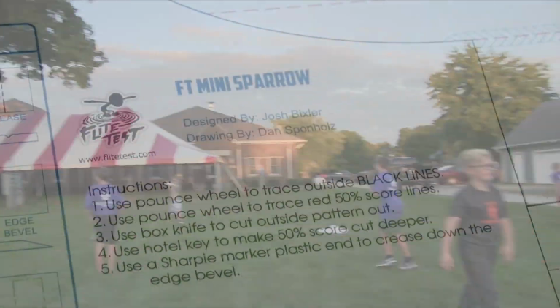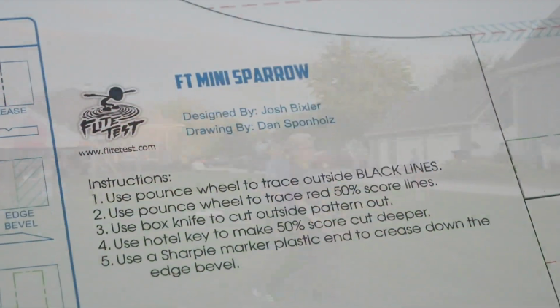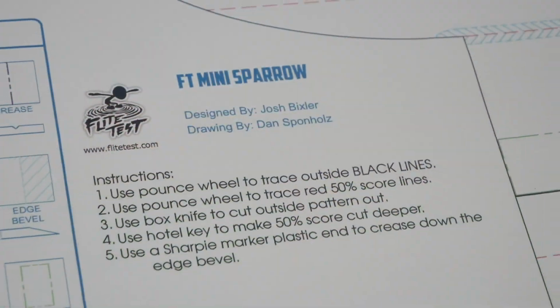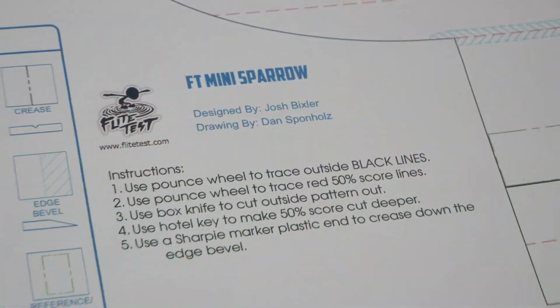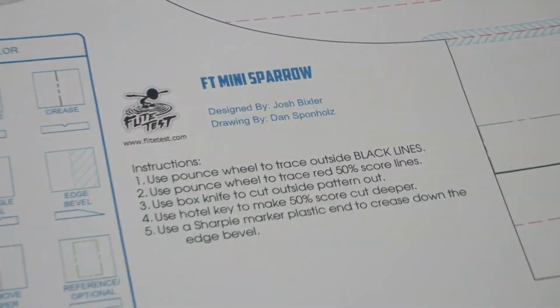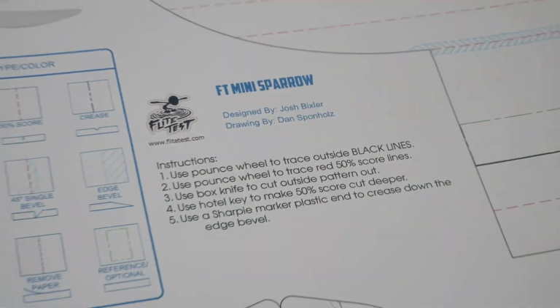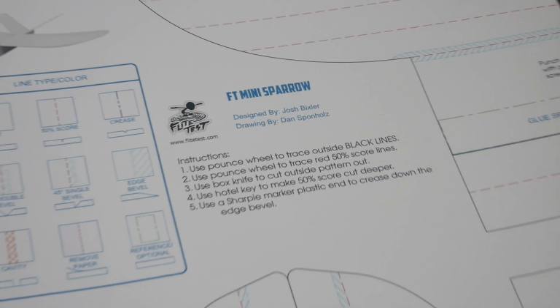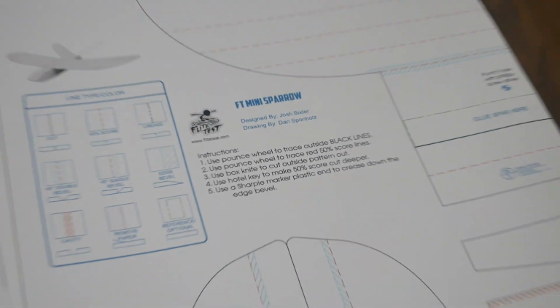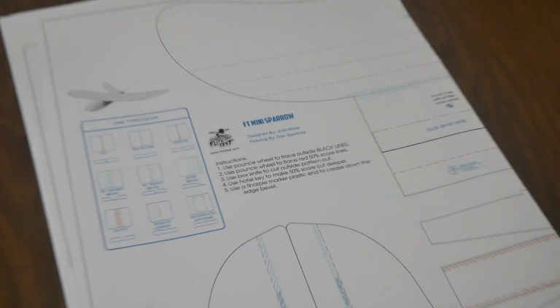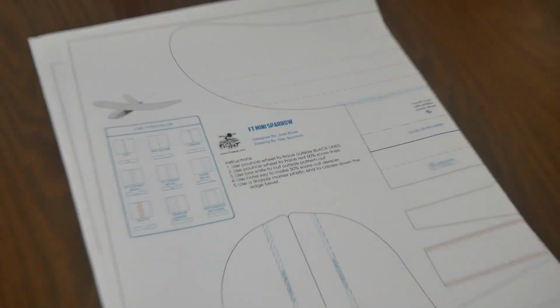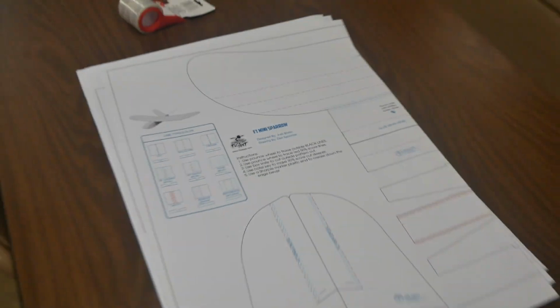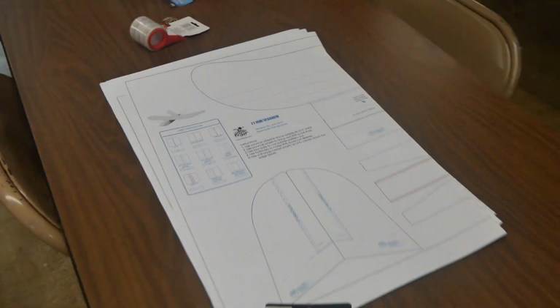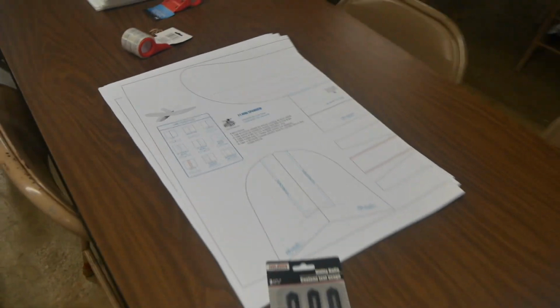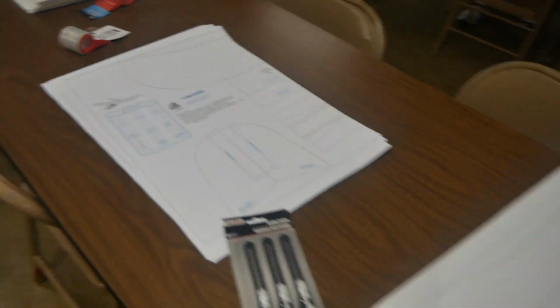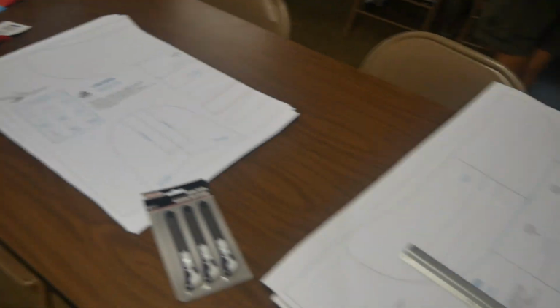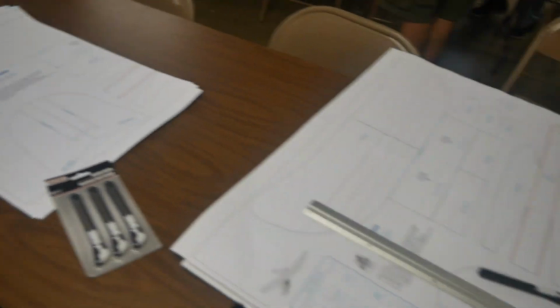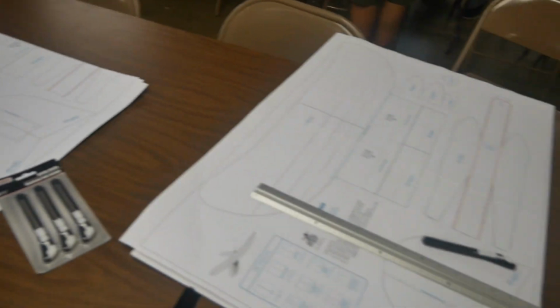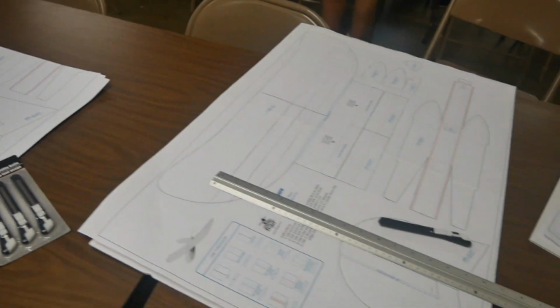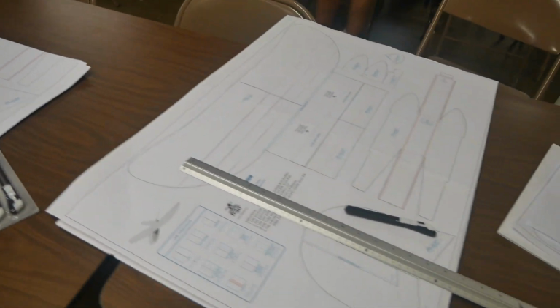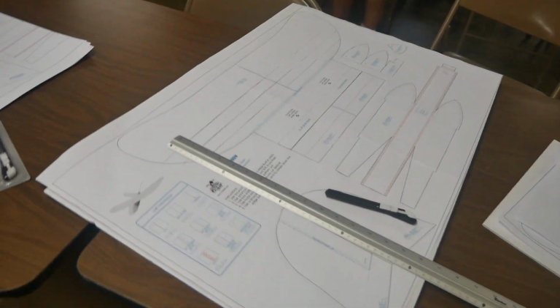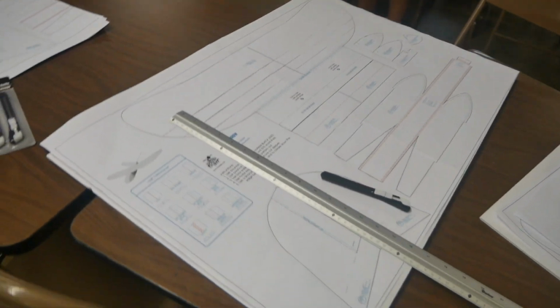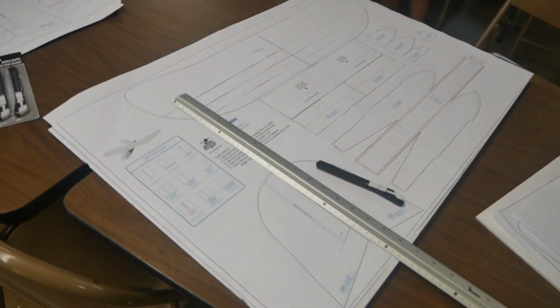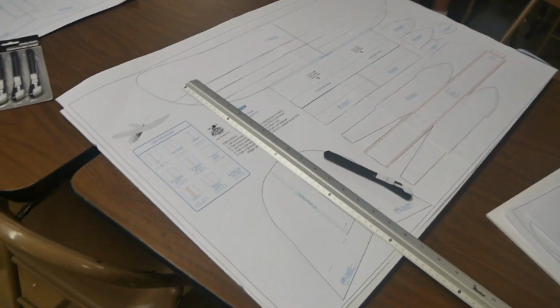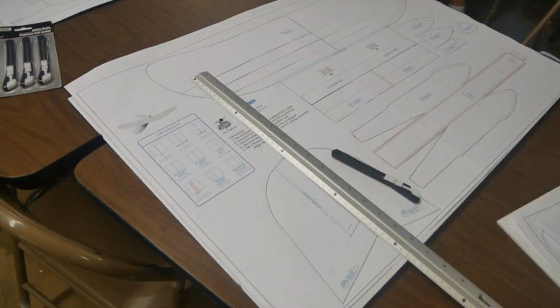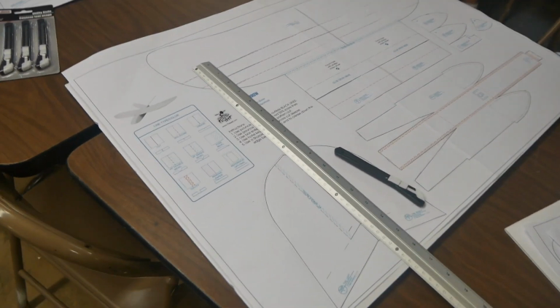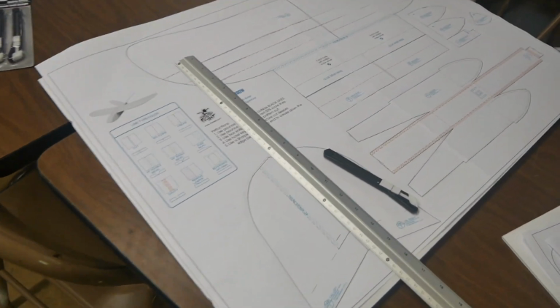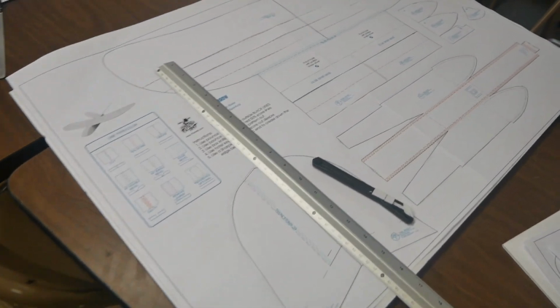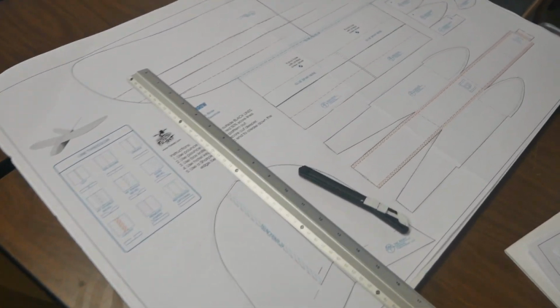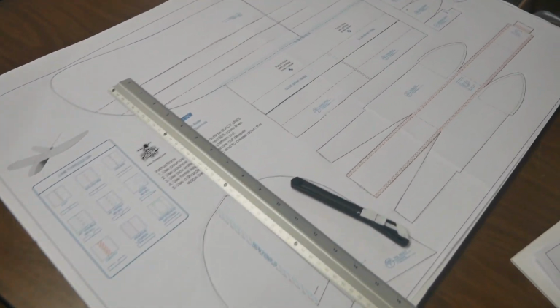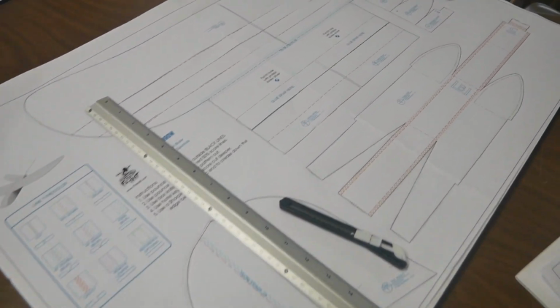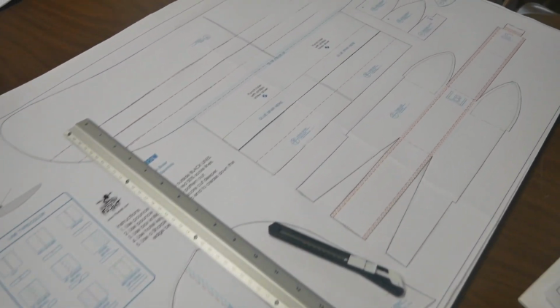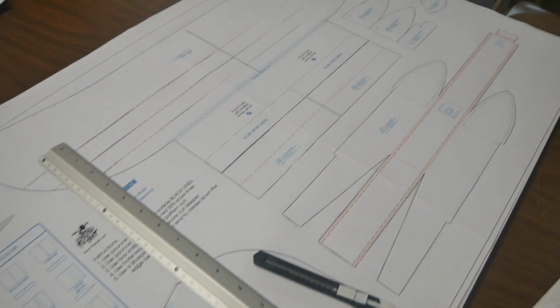I wanted to start with some flight test plans since they're available for free online. You can download them and print them.